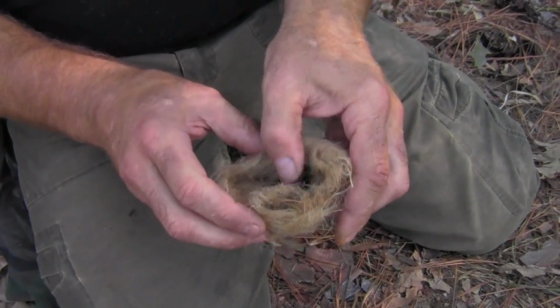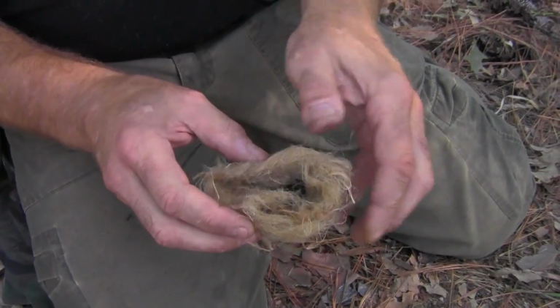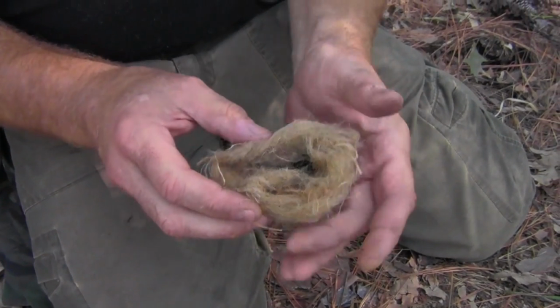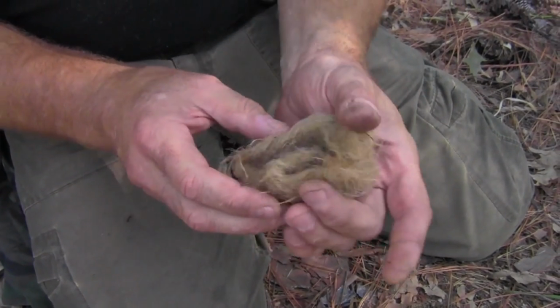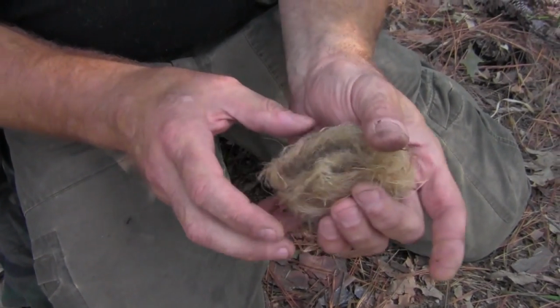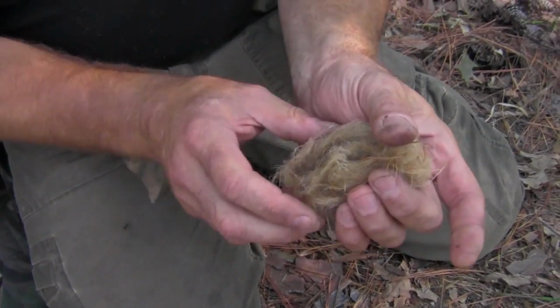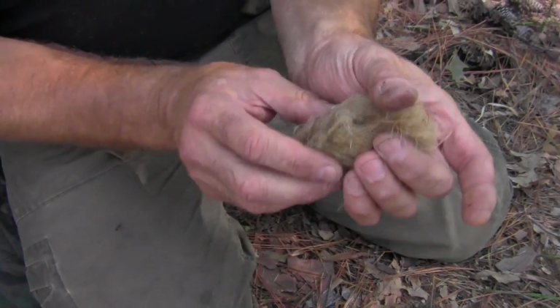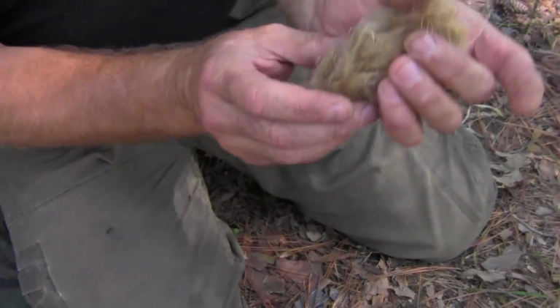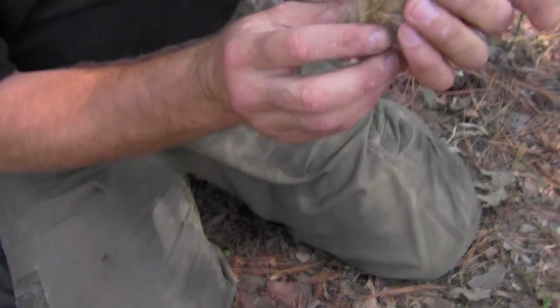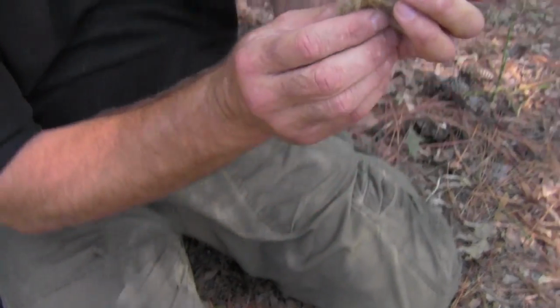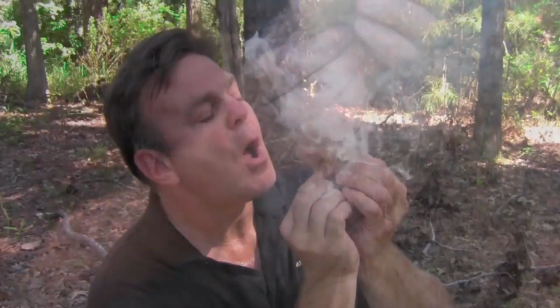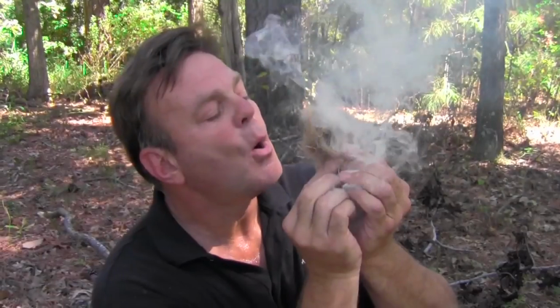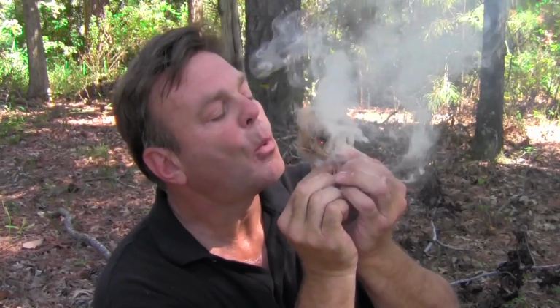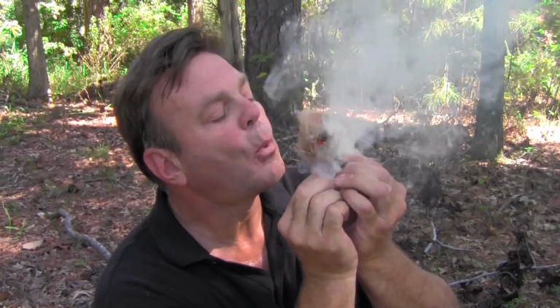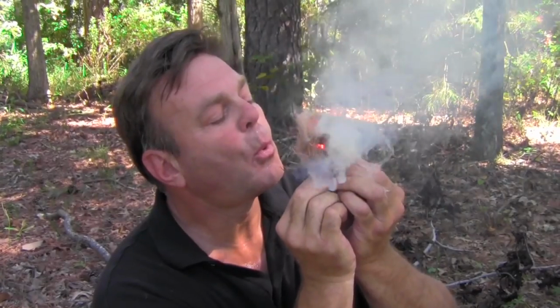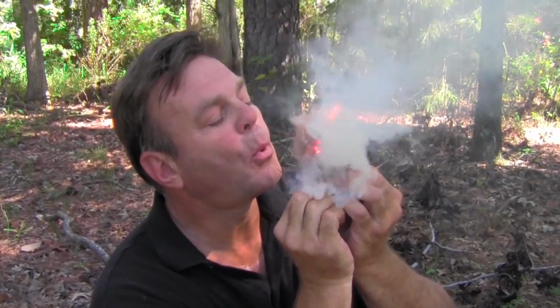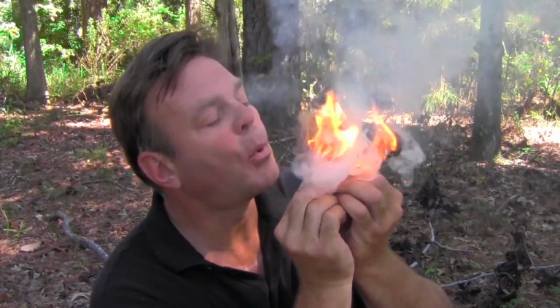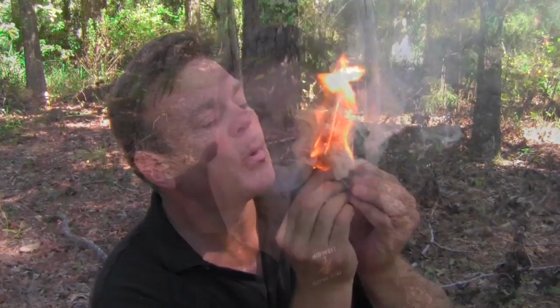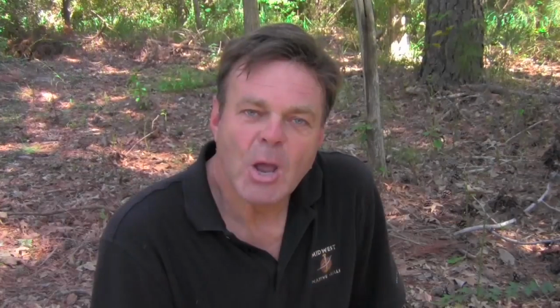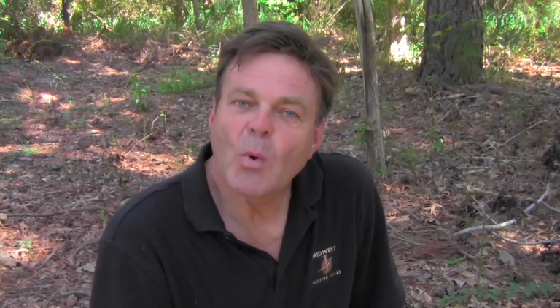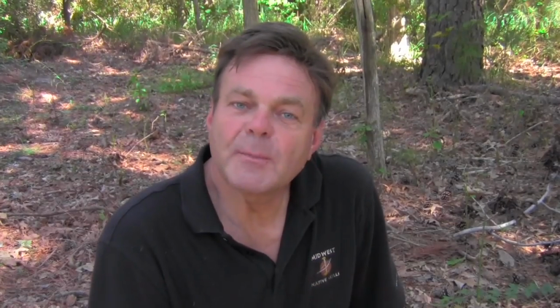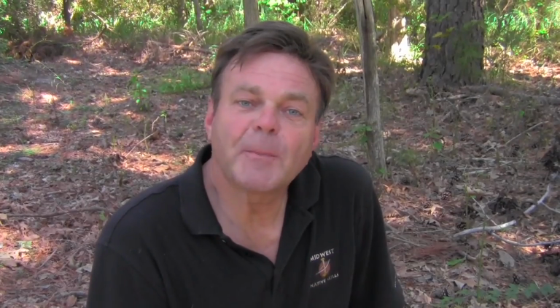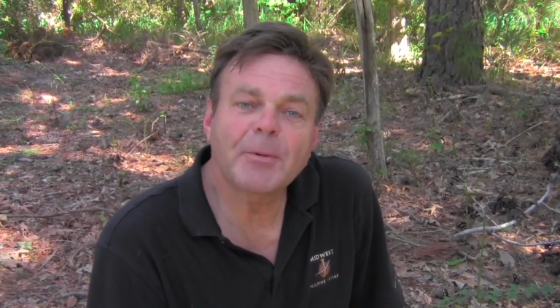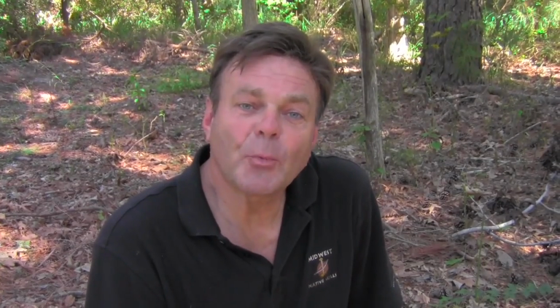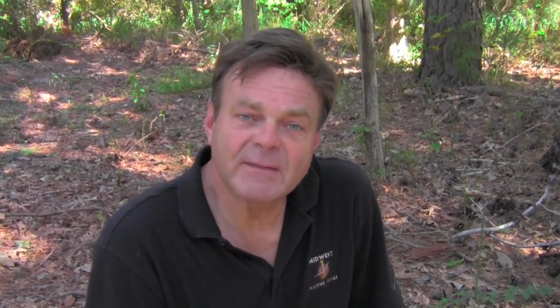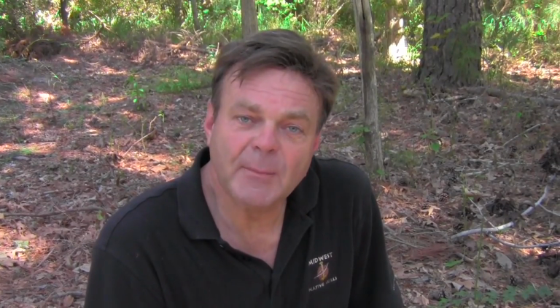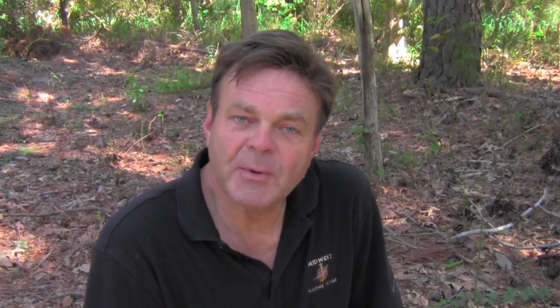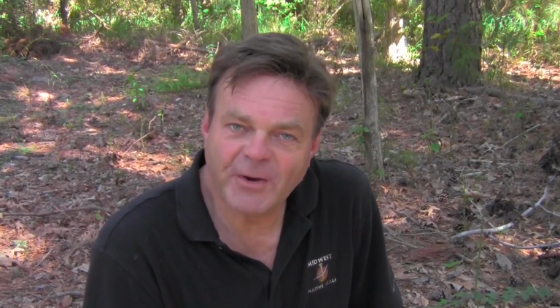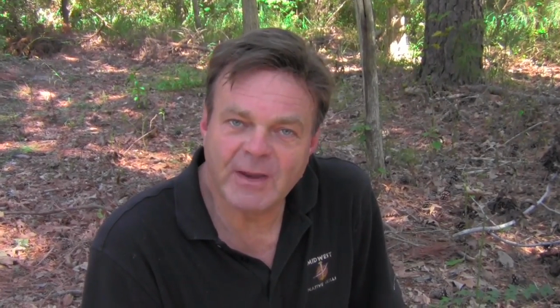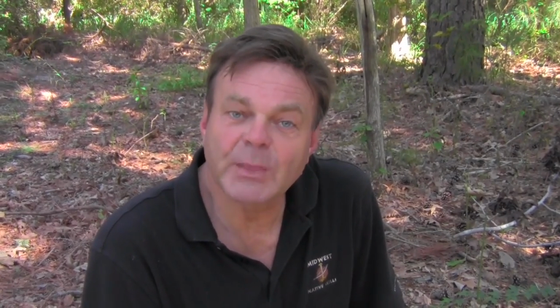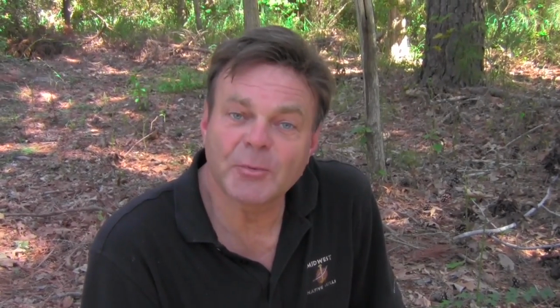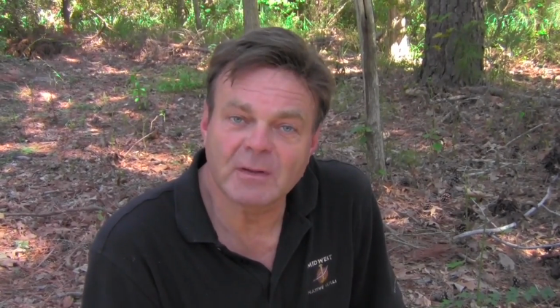Fold the tinder bundle over. One of the most popular ways to make primitive fire is with a bow drill.